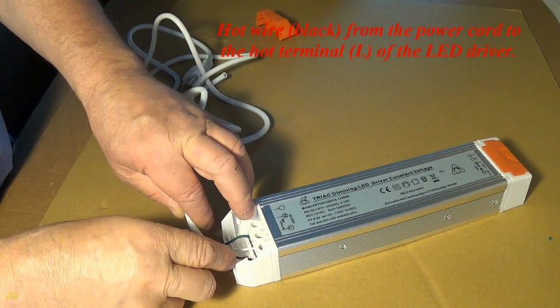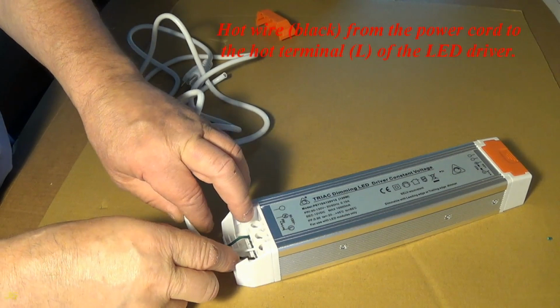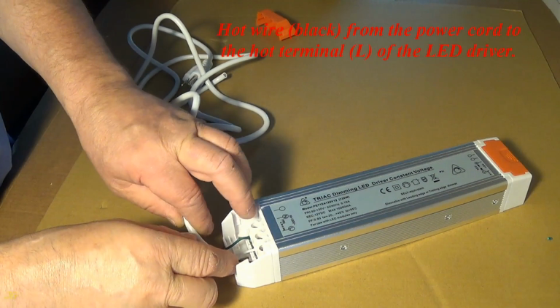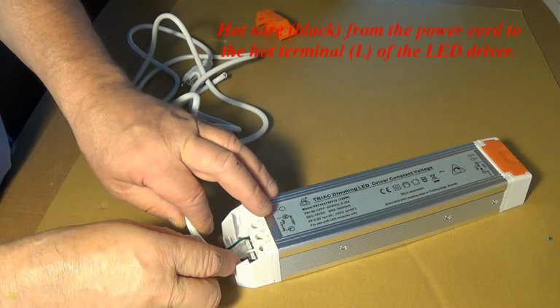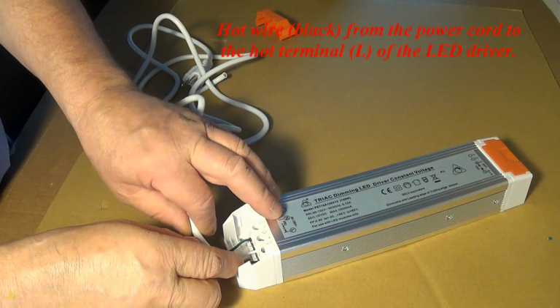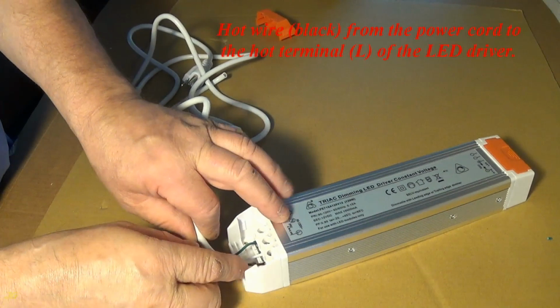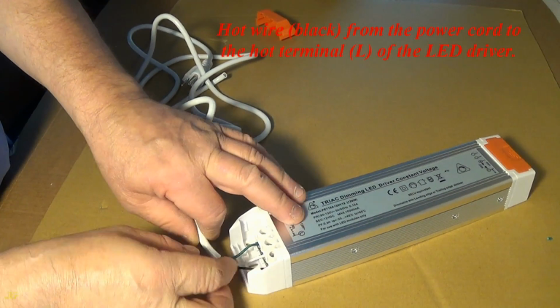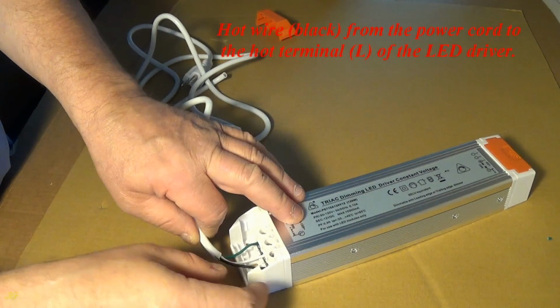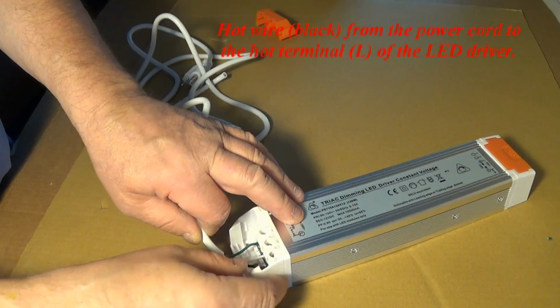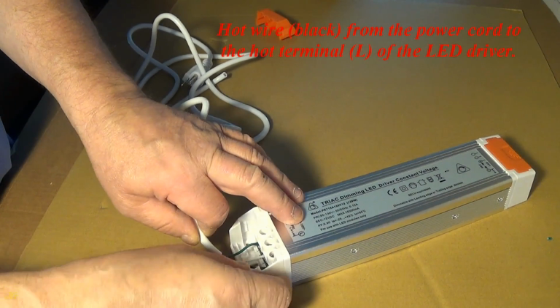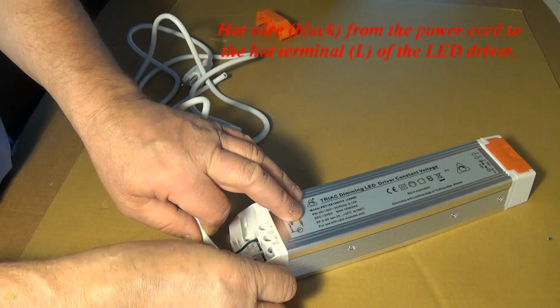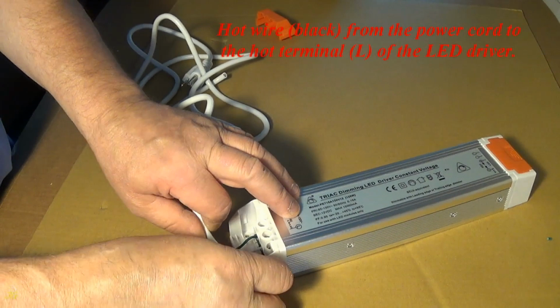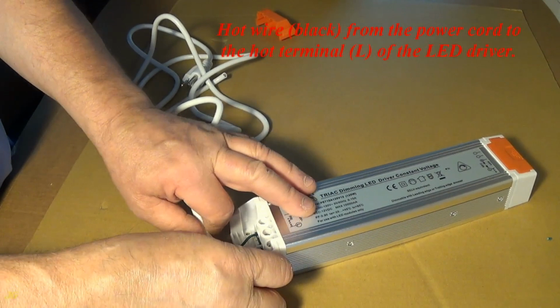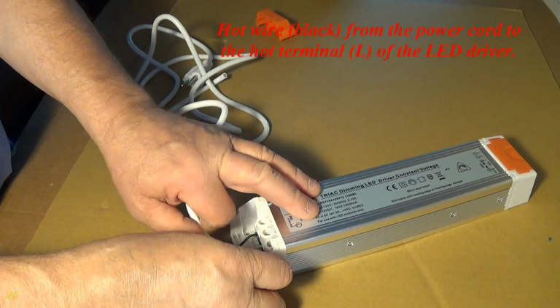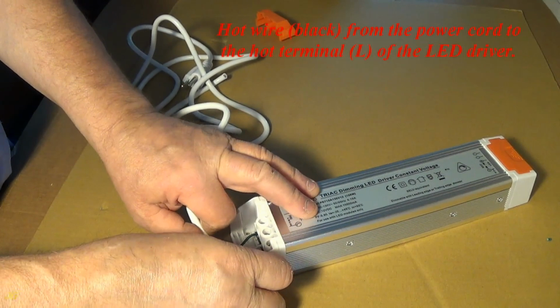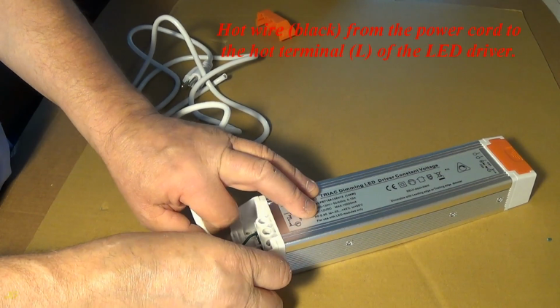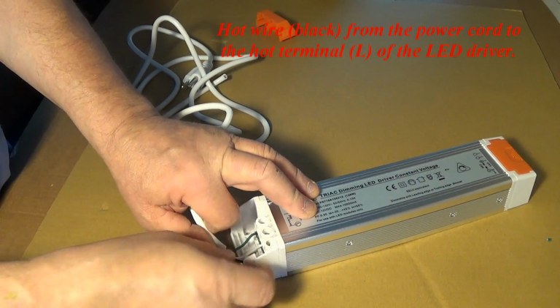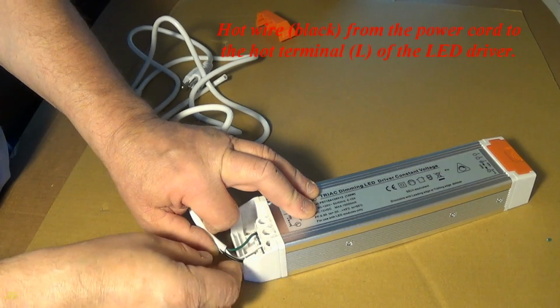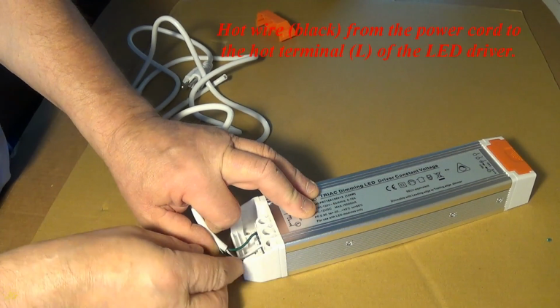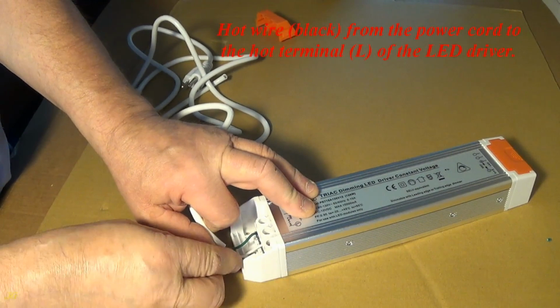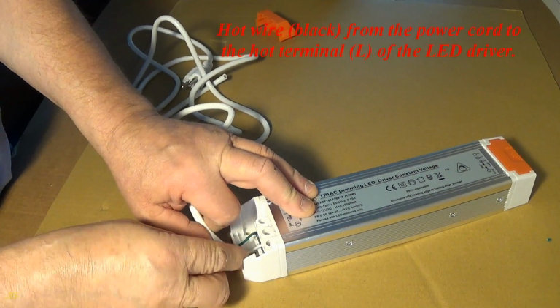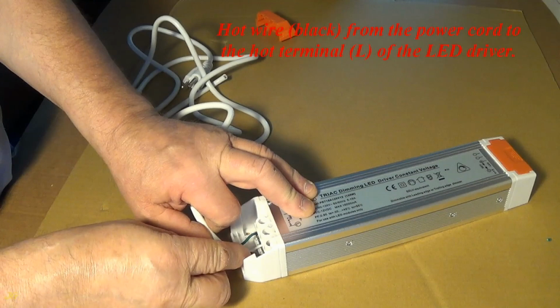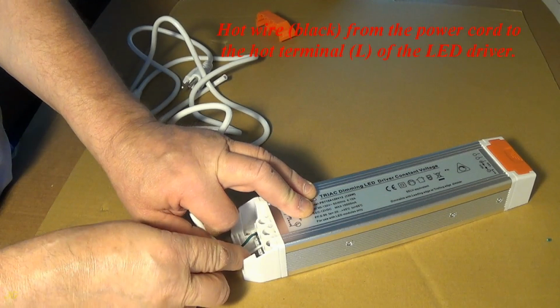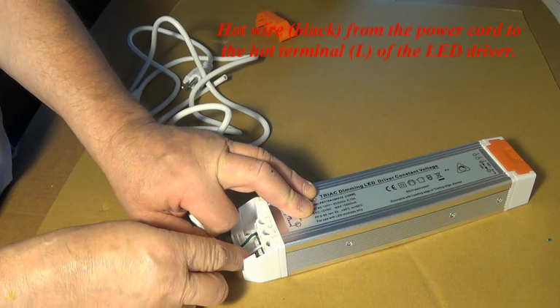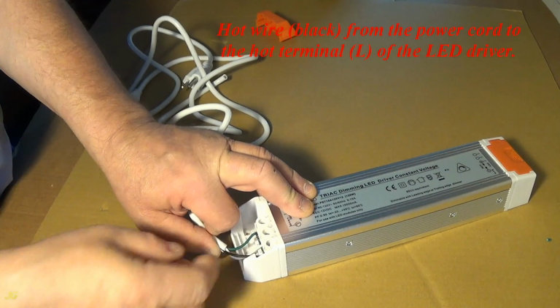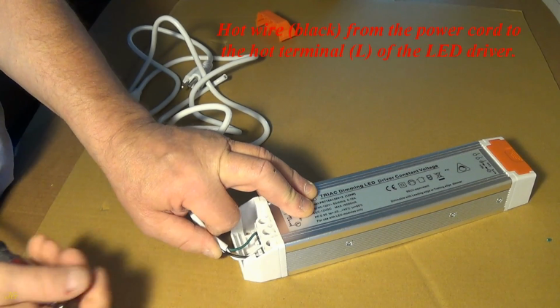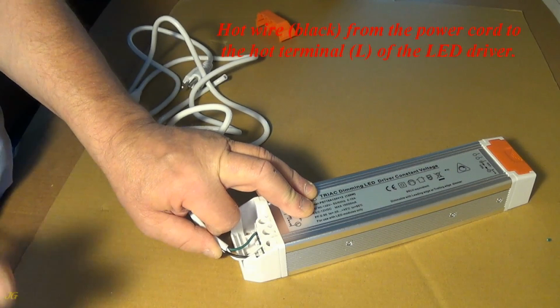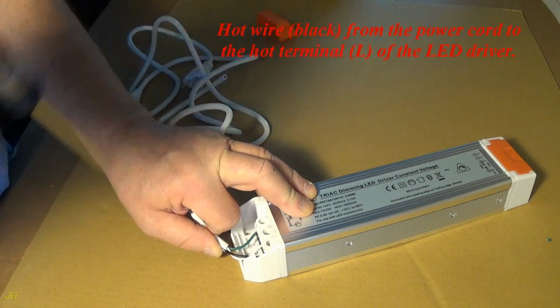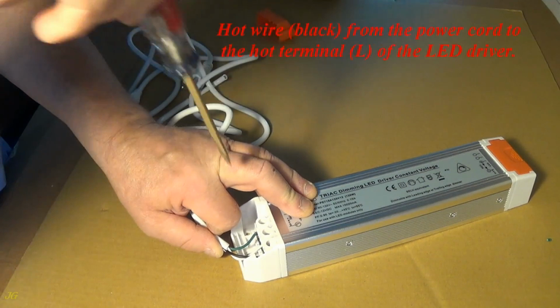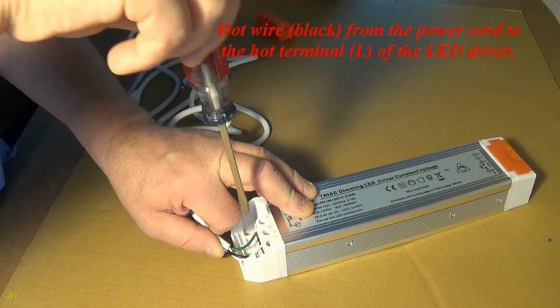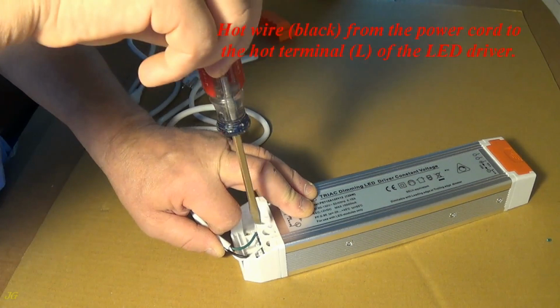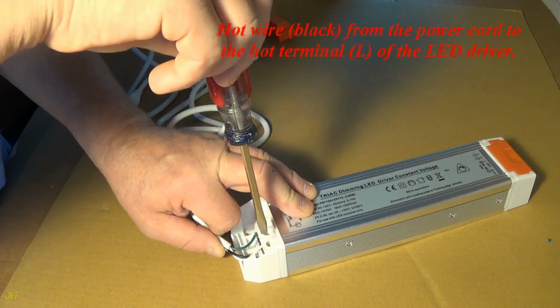The hot wire (black) connects from the power cord to the hot terminal L of the LED driver.